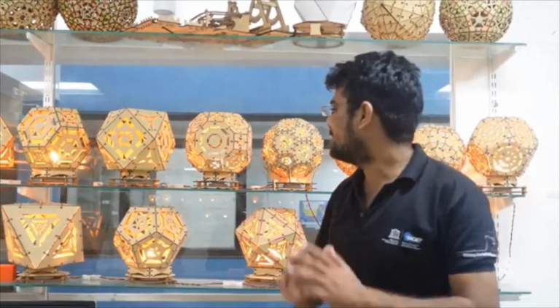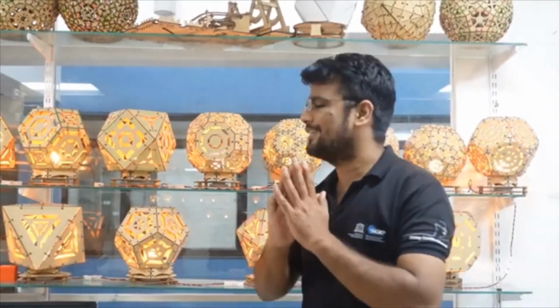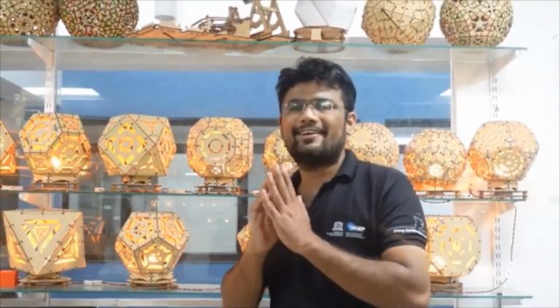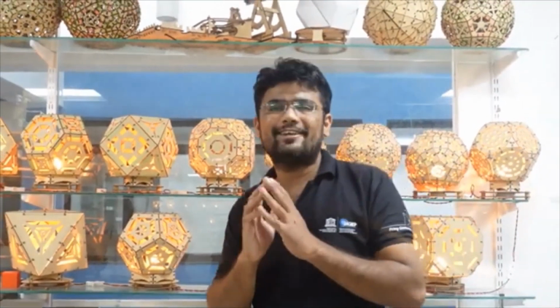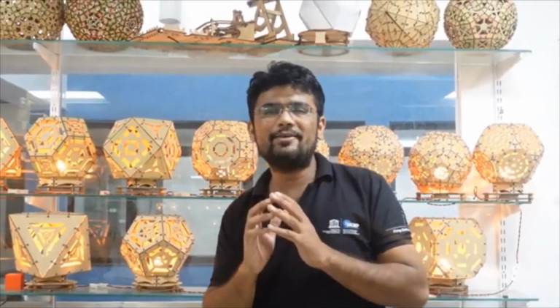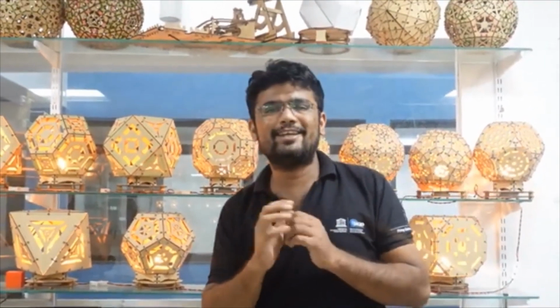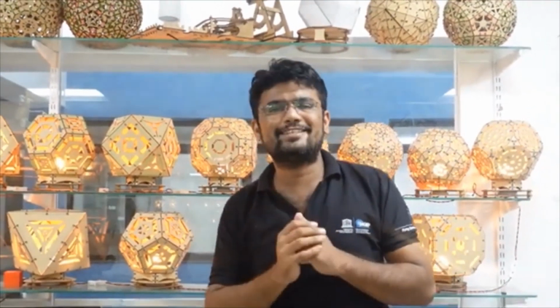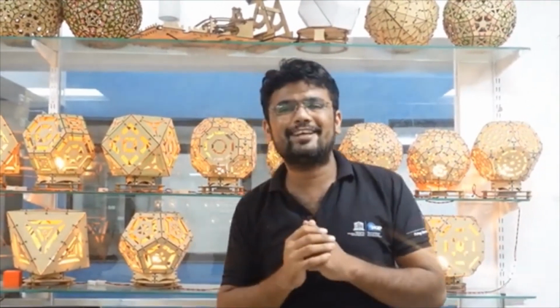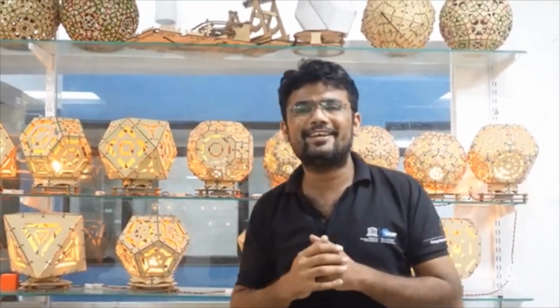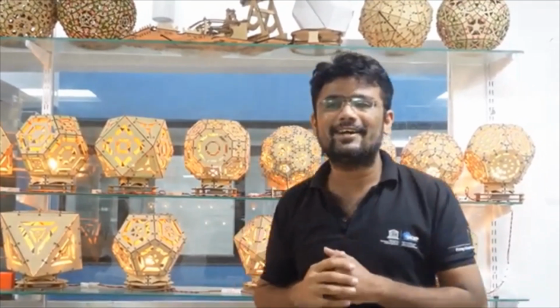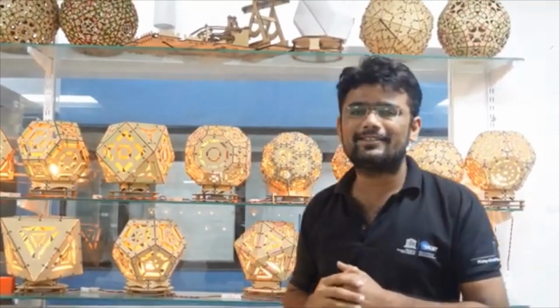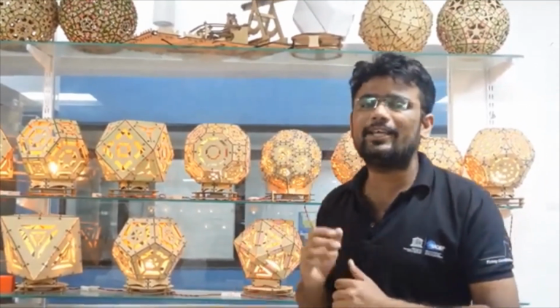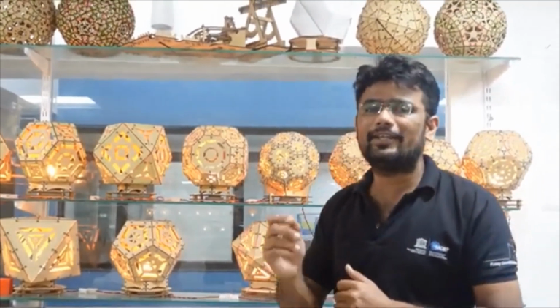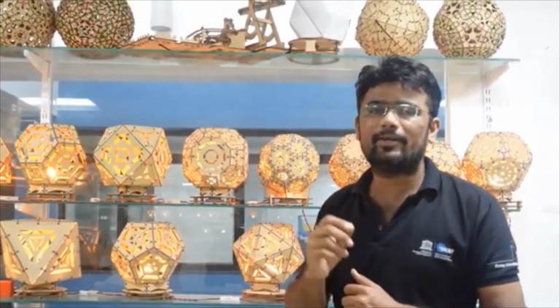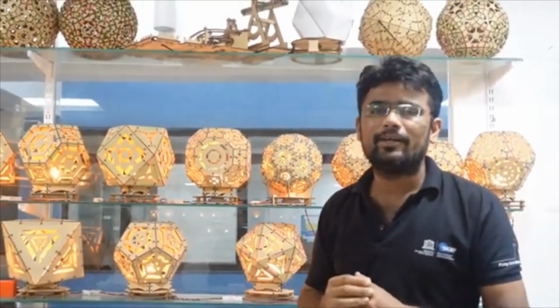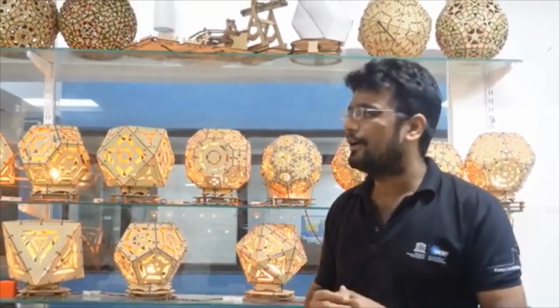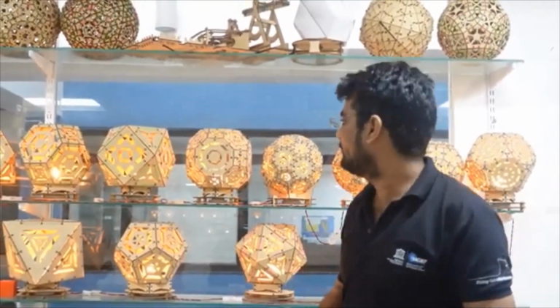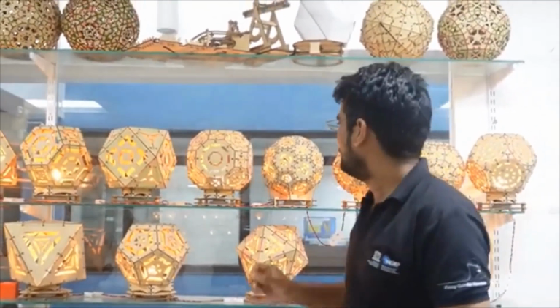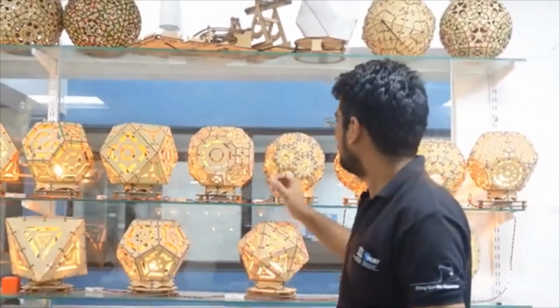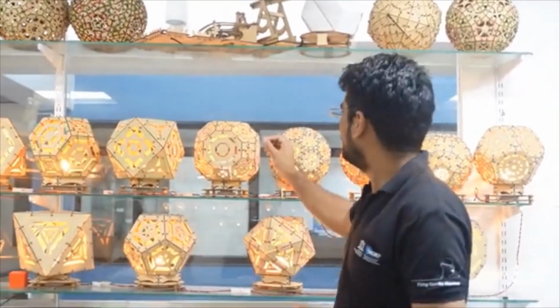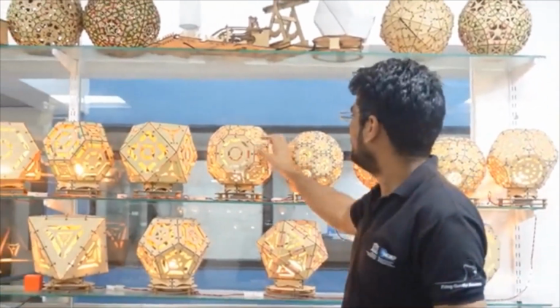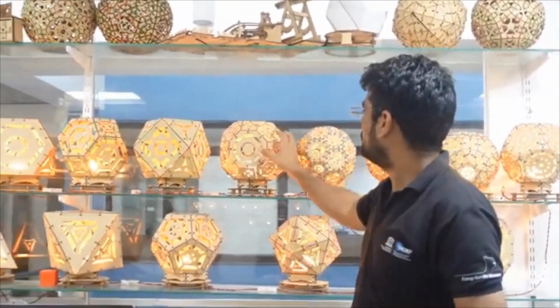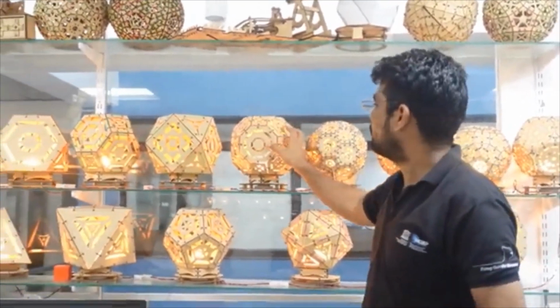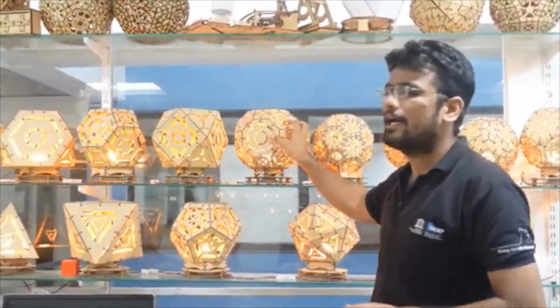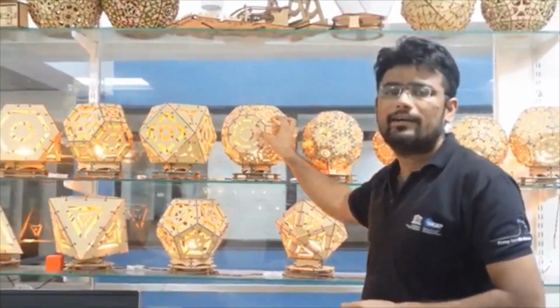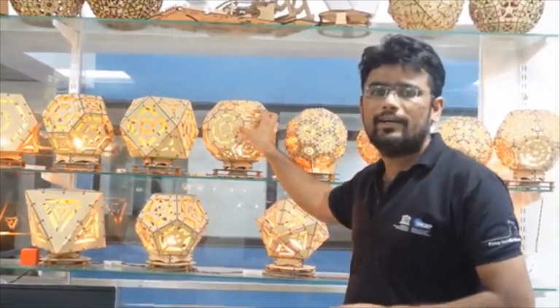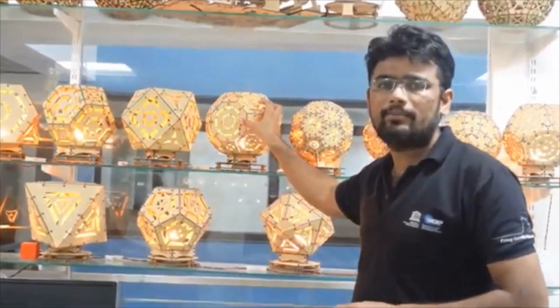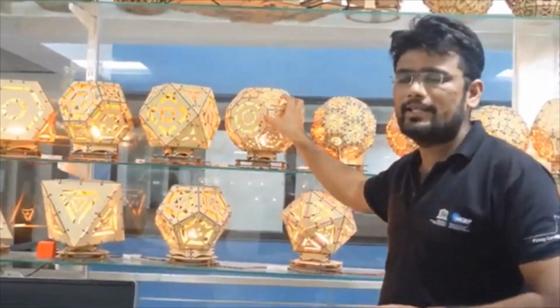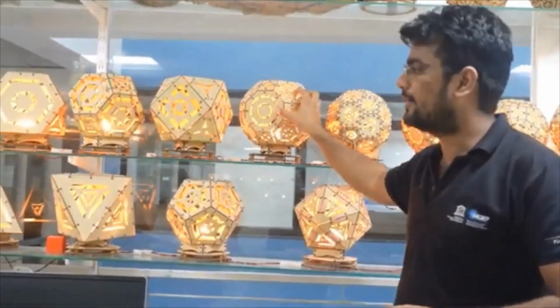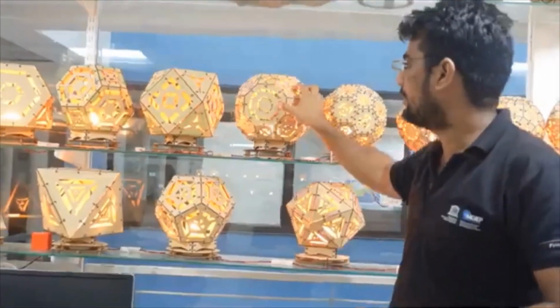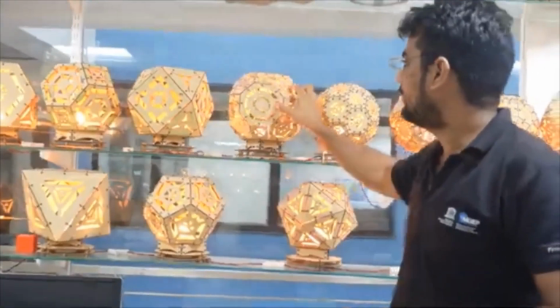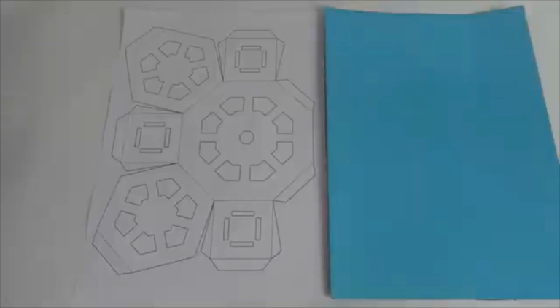Greetings! On the 13th day of our lamp journey, we are going to make this lamp named truncated cuboctahedron.